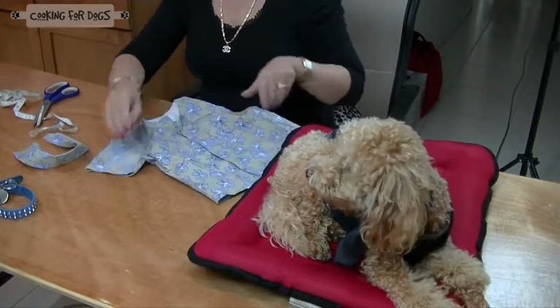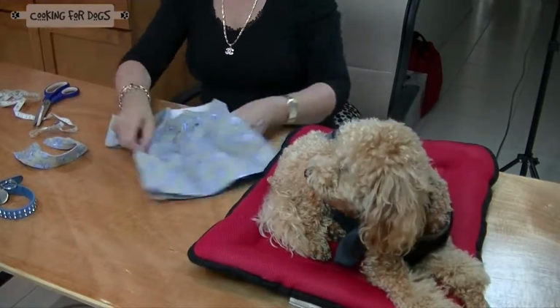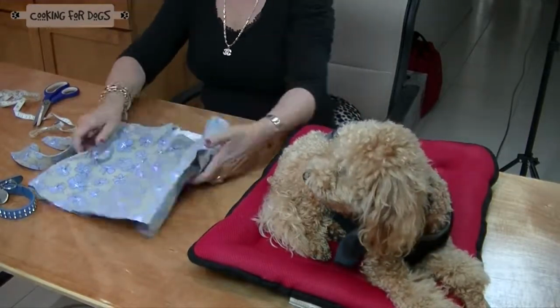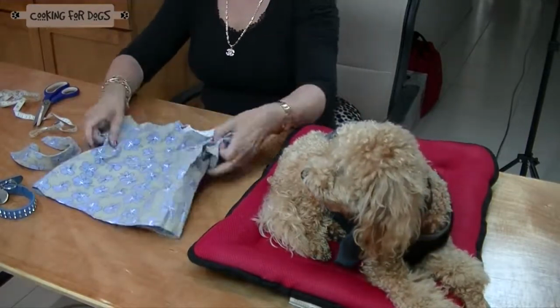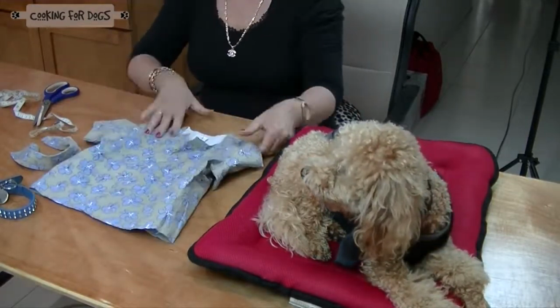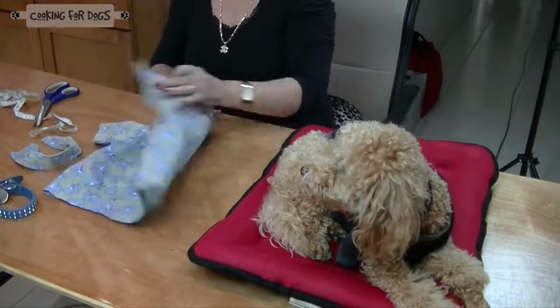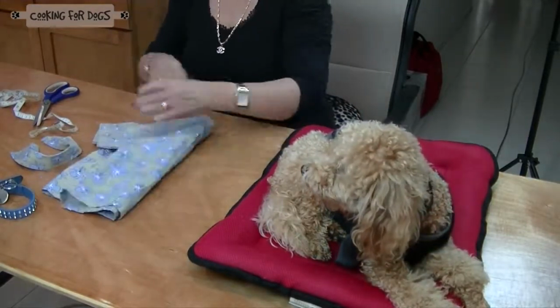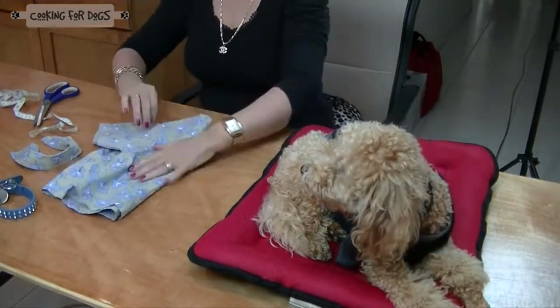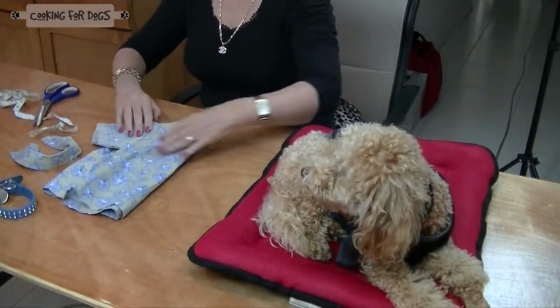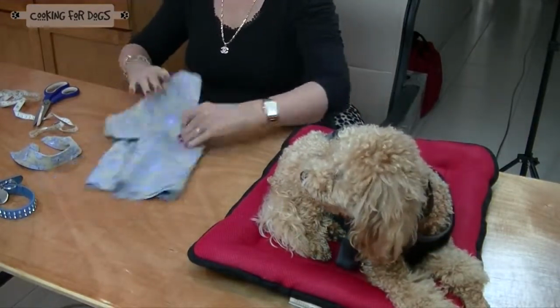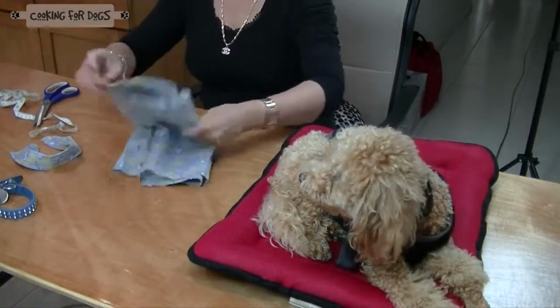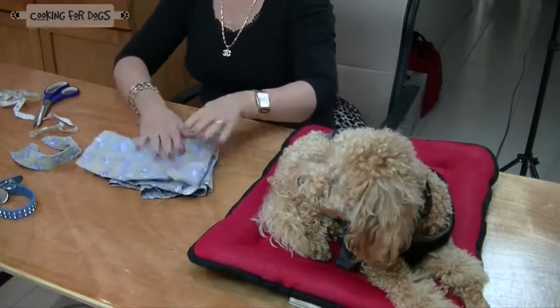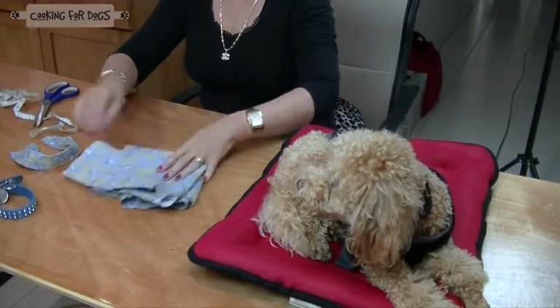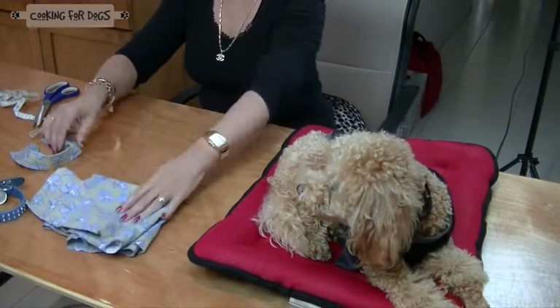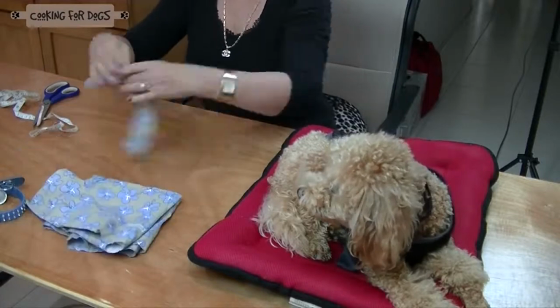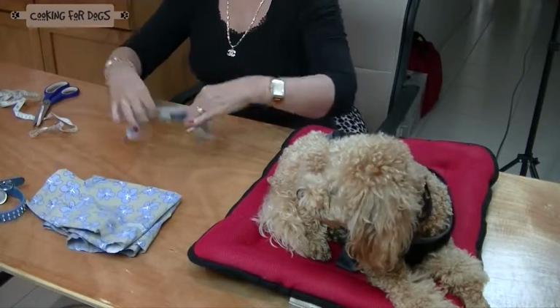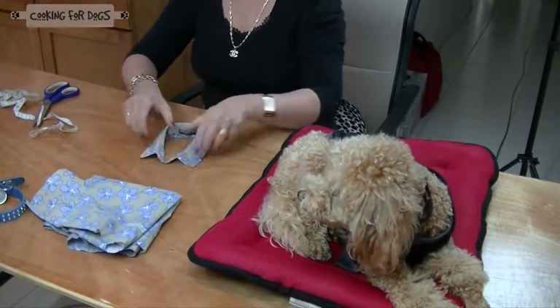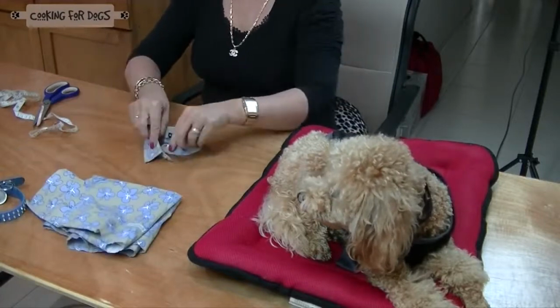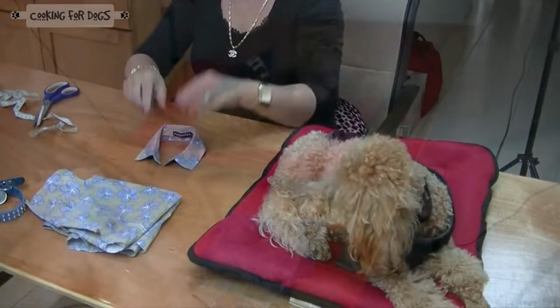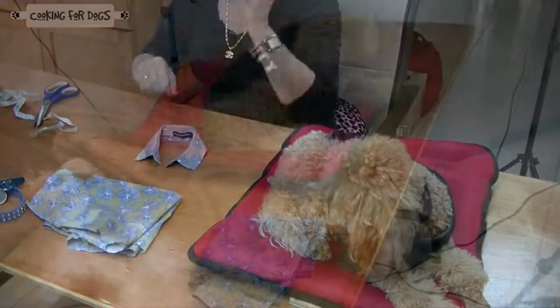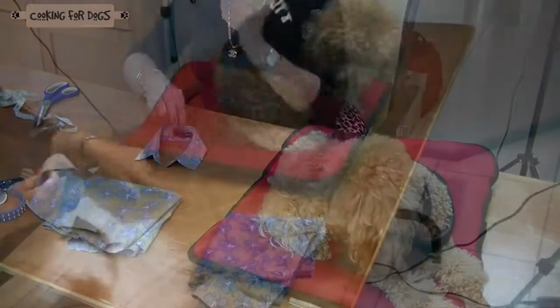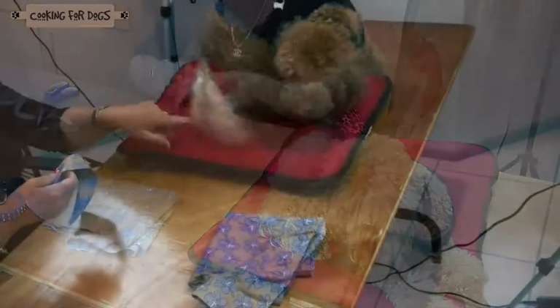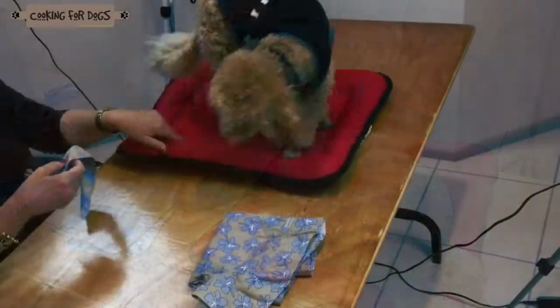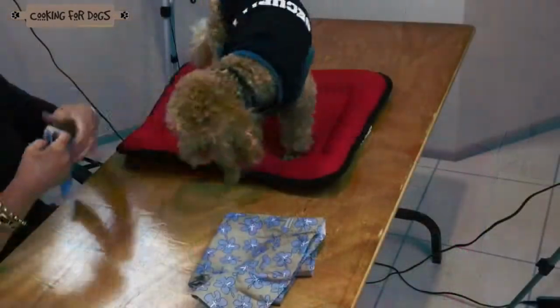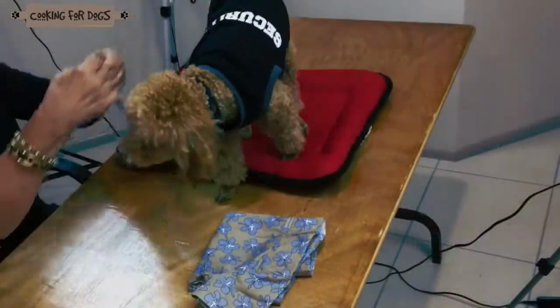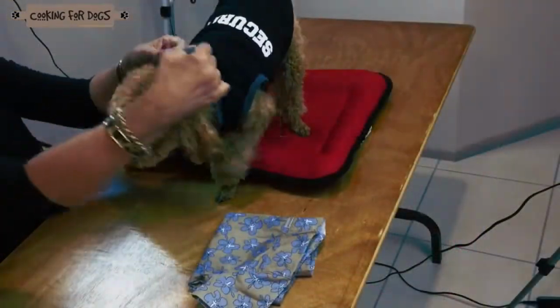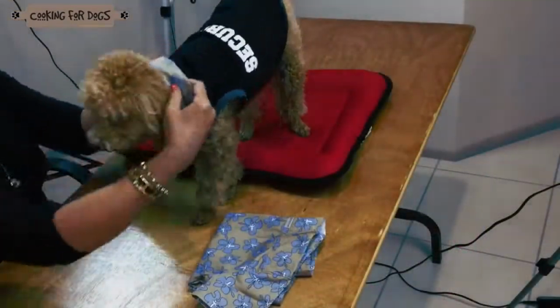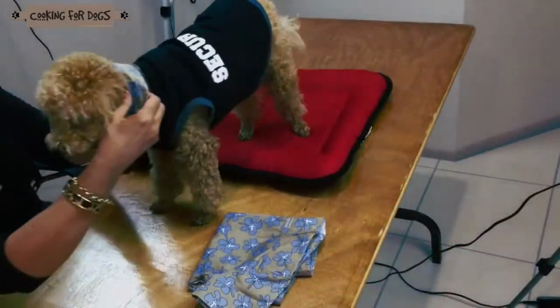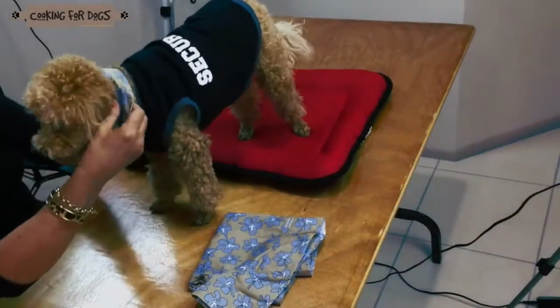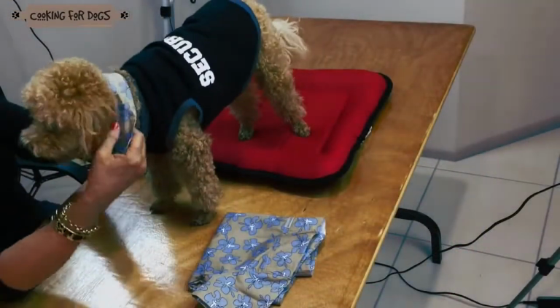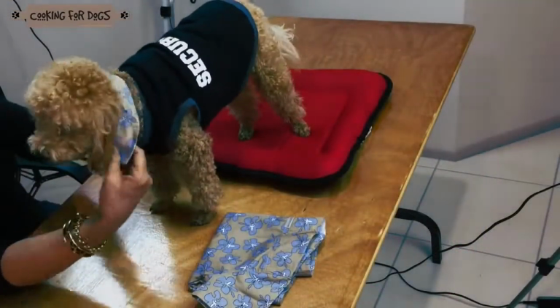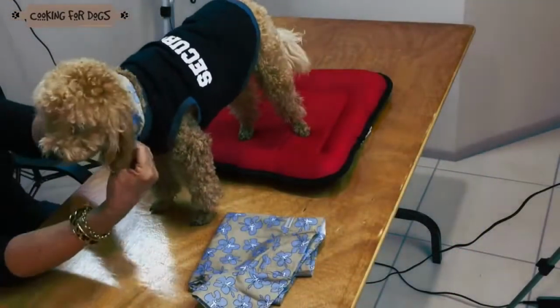Once you've removed the collar from the shirt, pack the remaining fabric away for your next craft project.